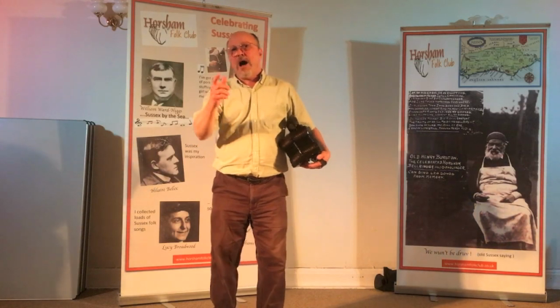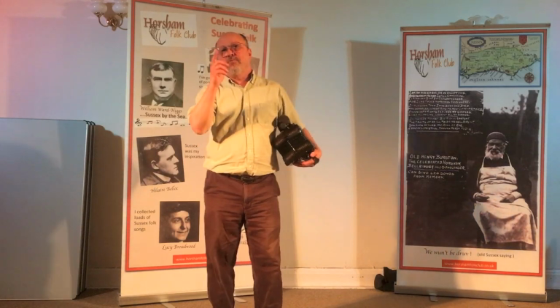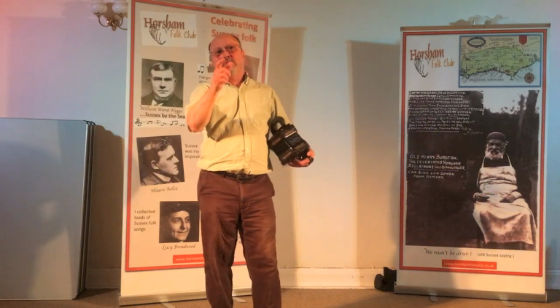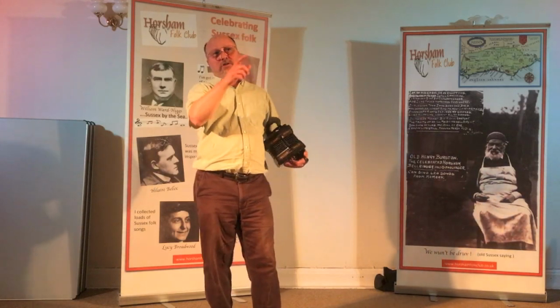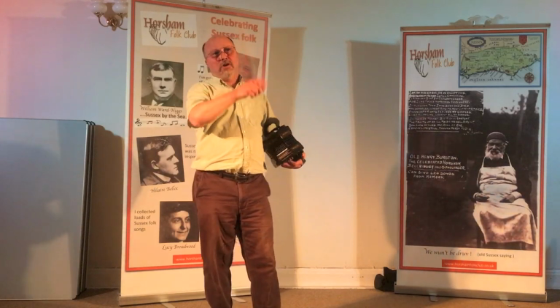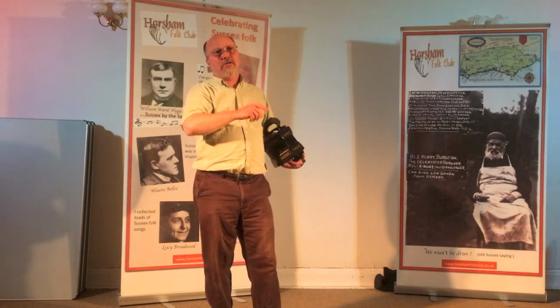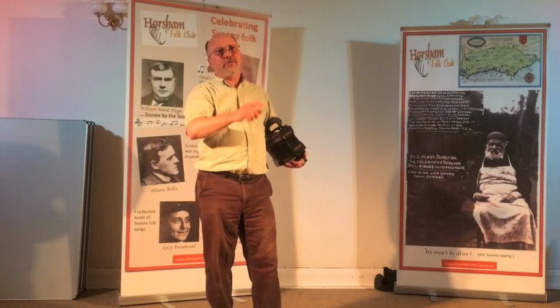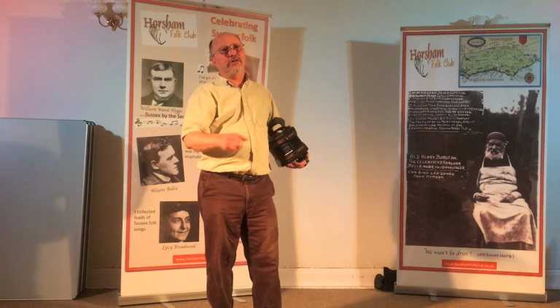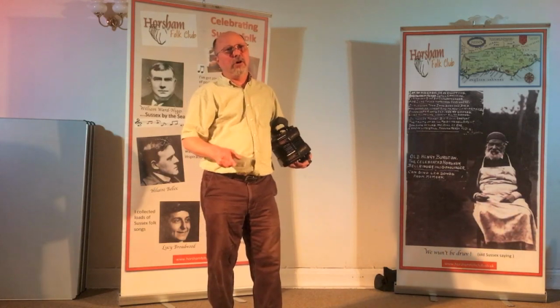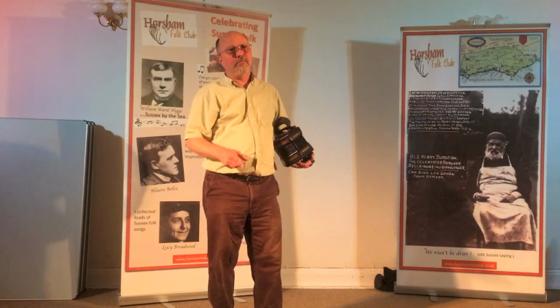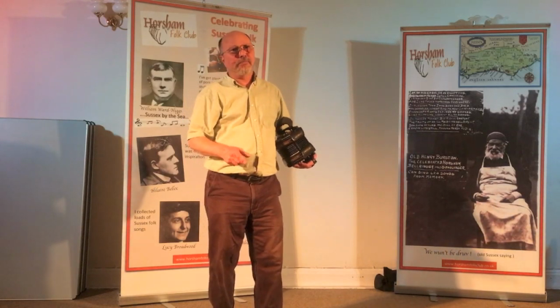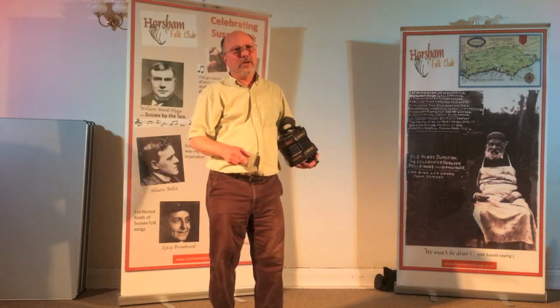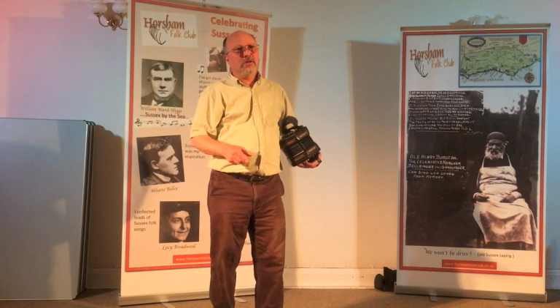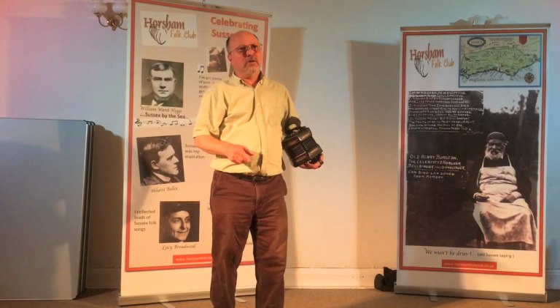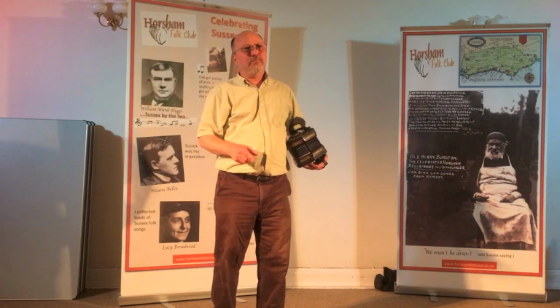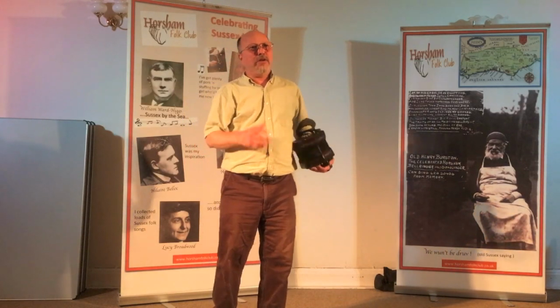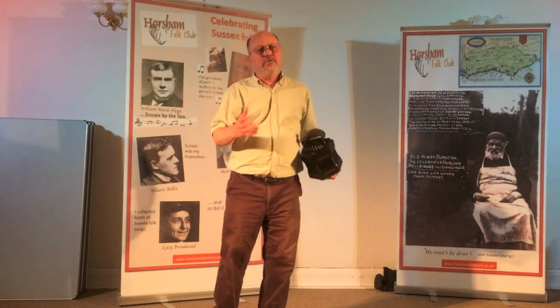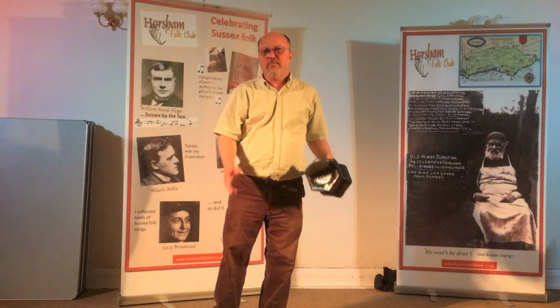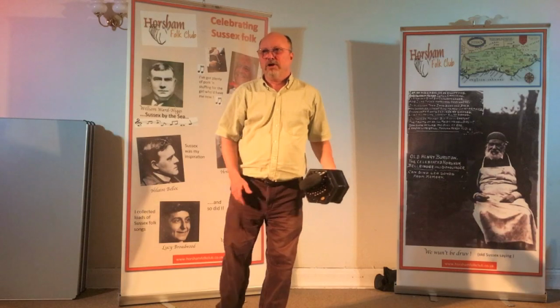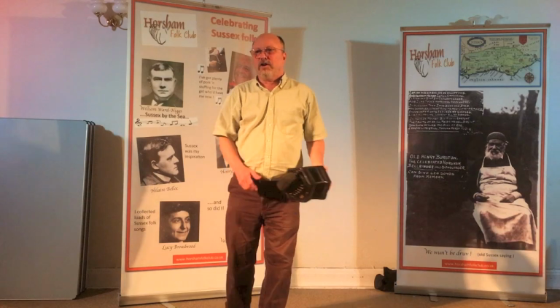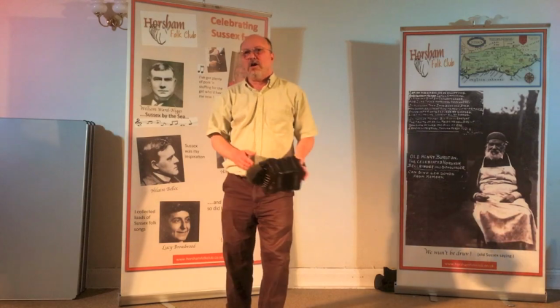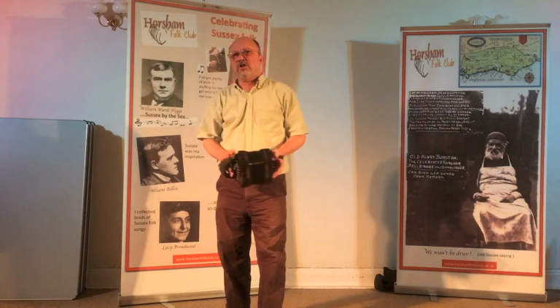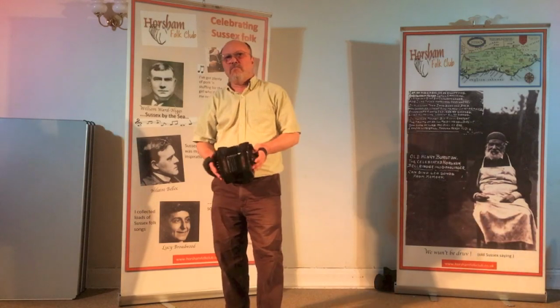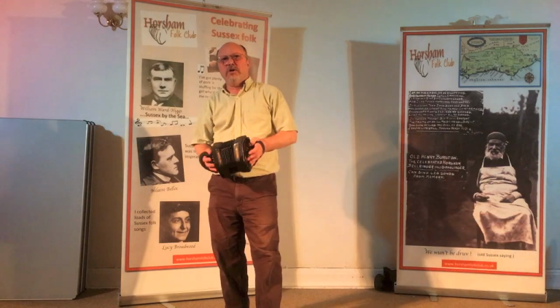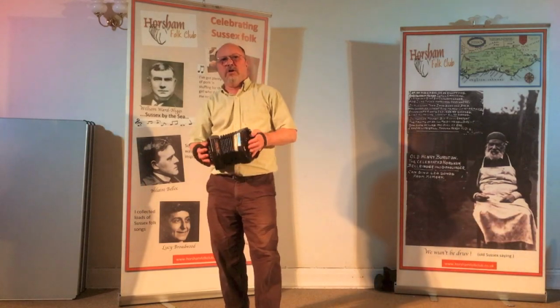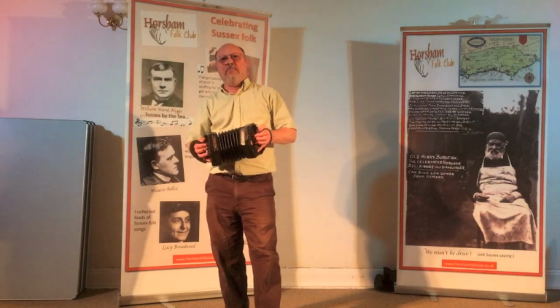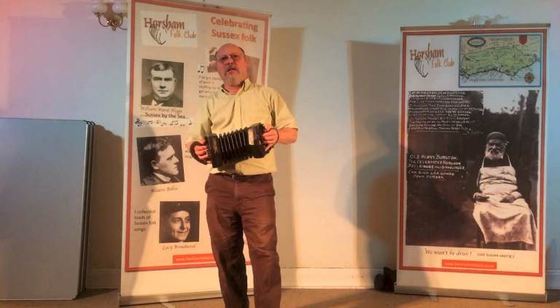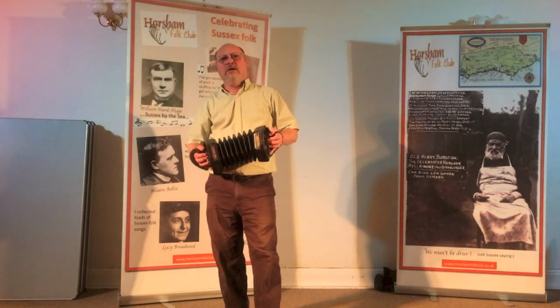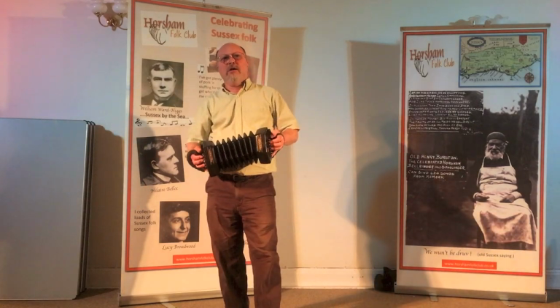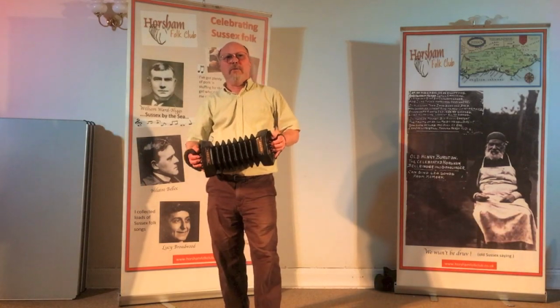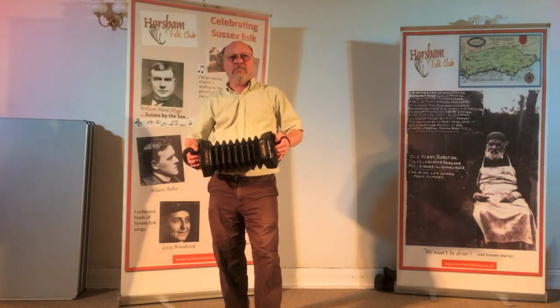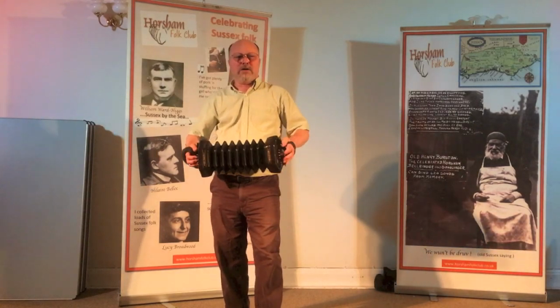Doug runs the store, and Bob does the fixing and making of concertinas in the back. Bob wrote this song three years ago, so it's brand new, really, as far as songs go. The Ballad of the Button Box.